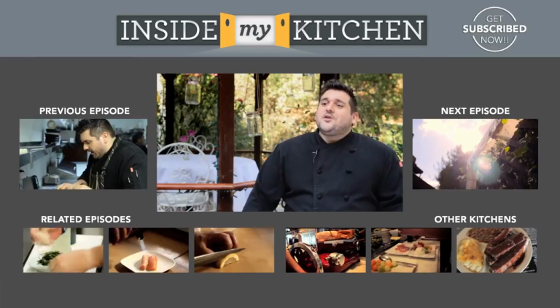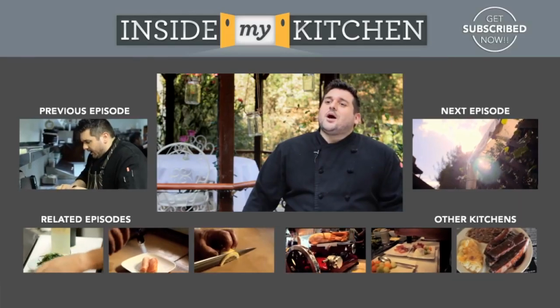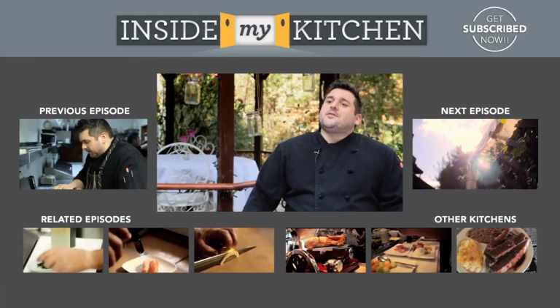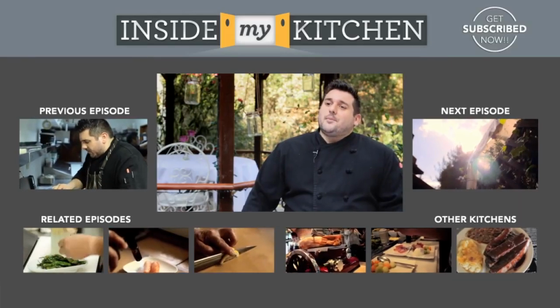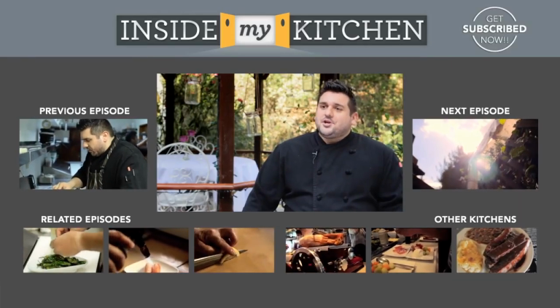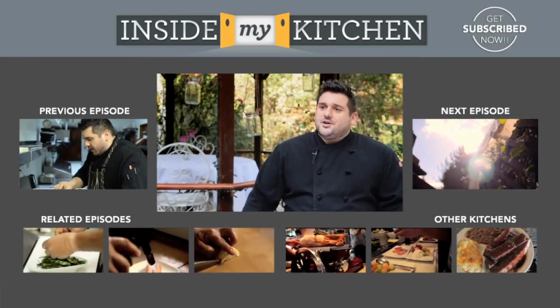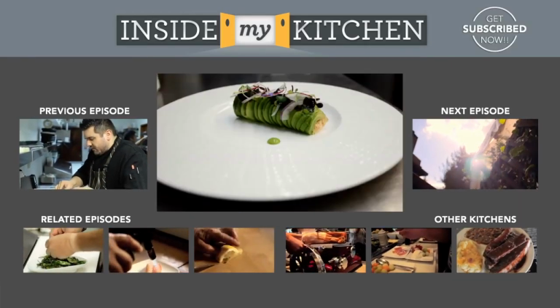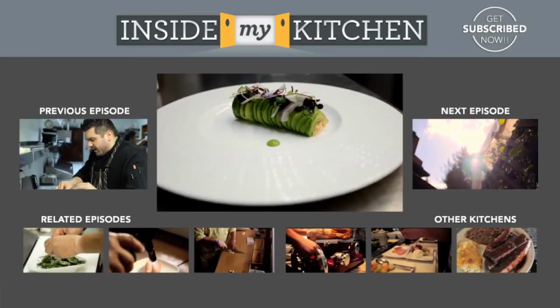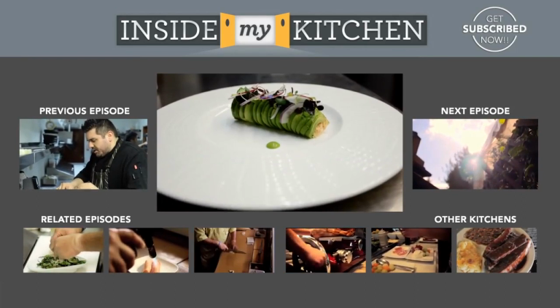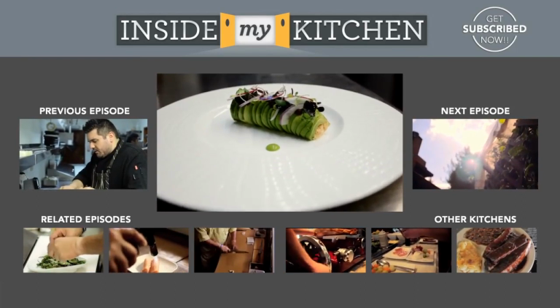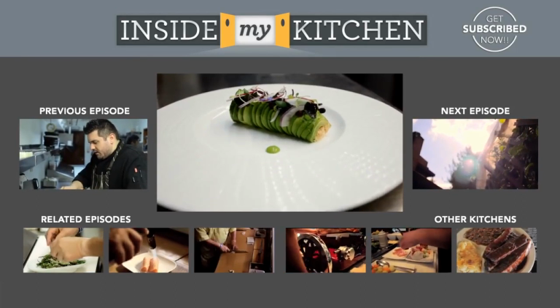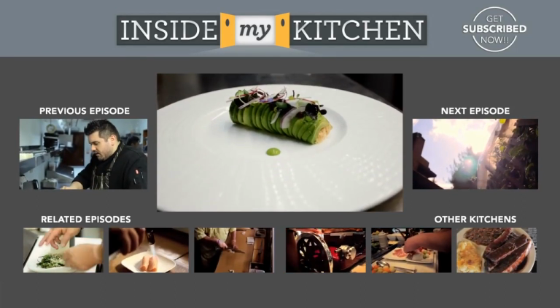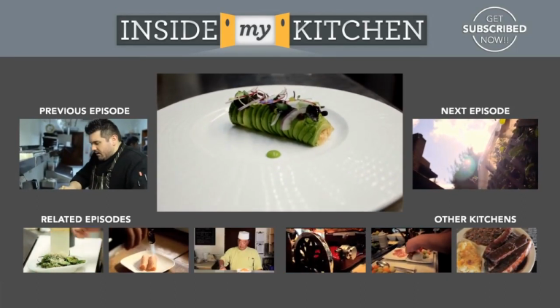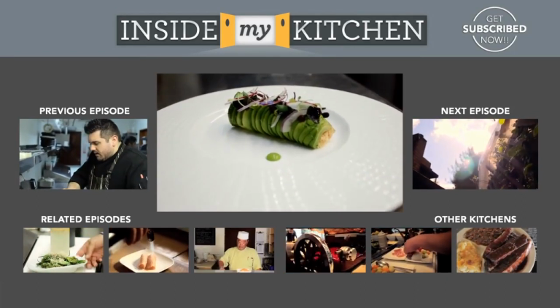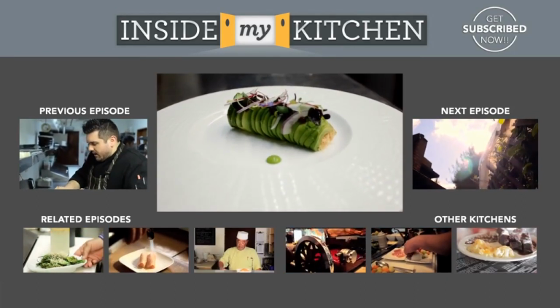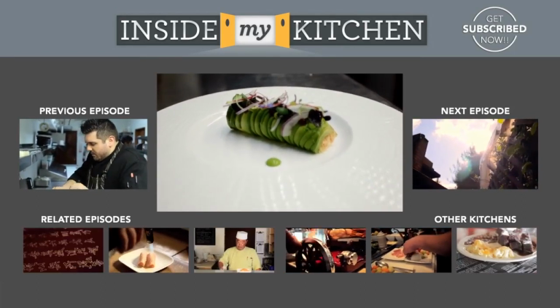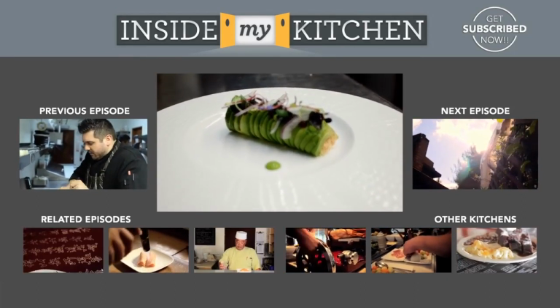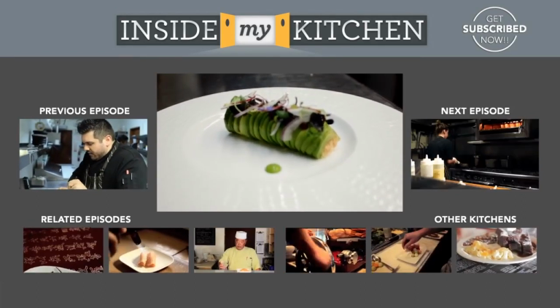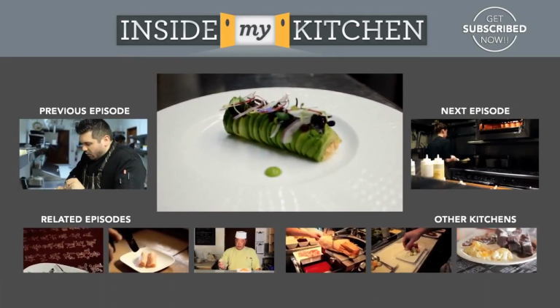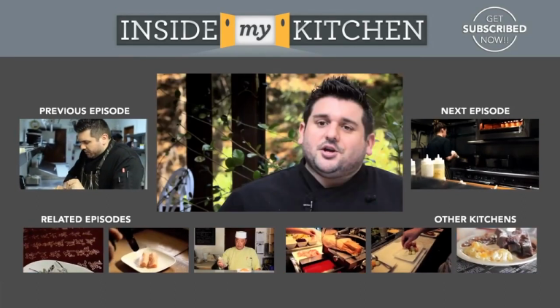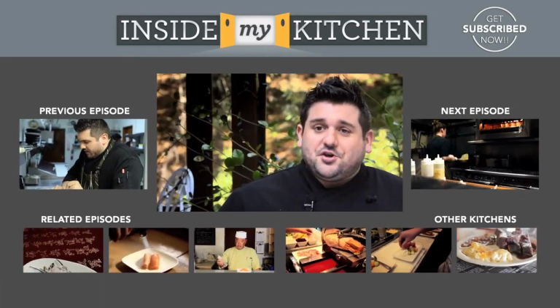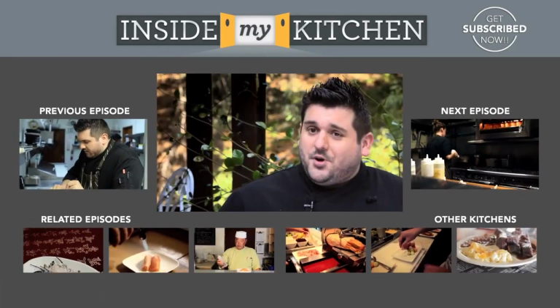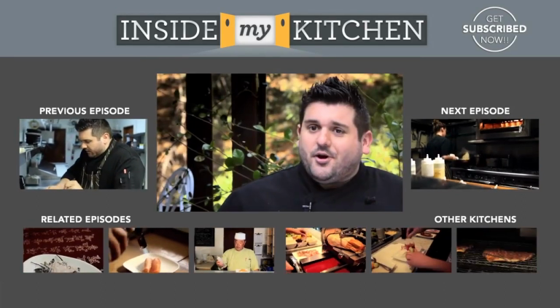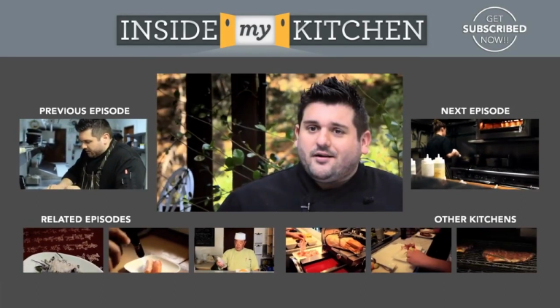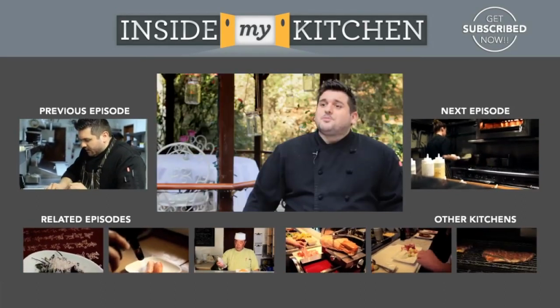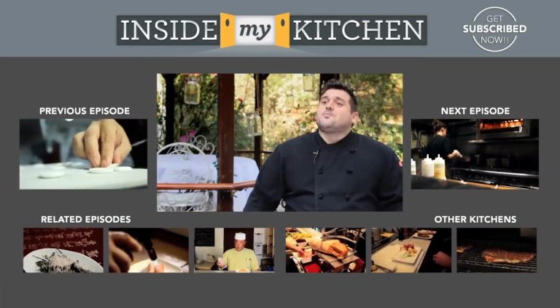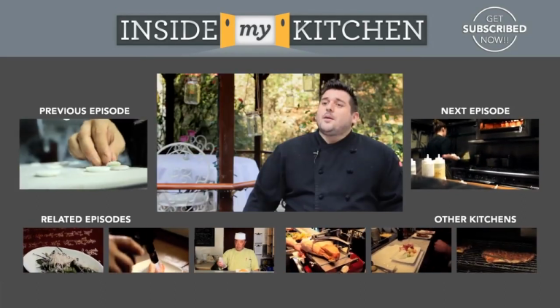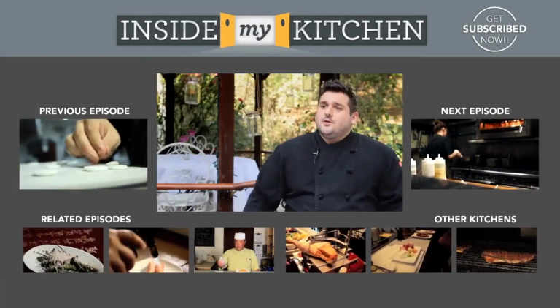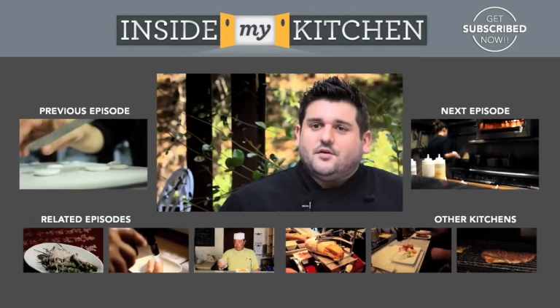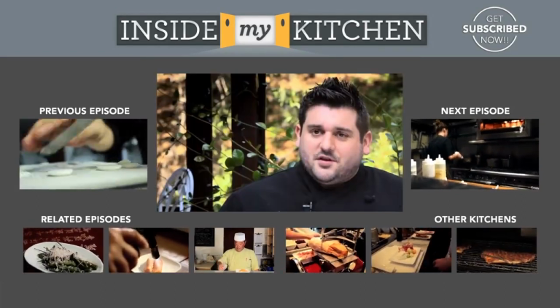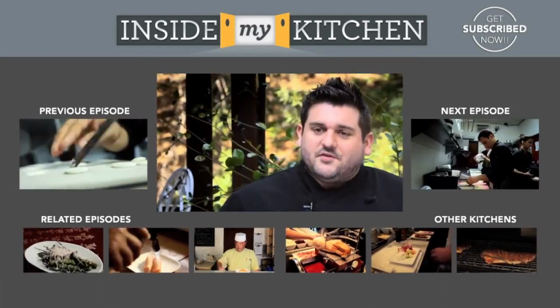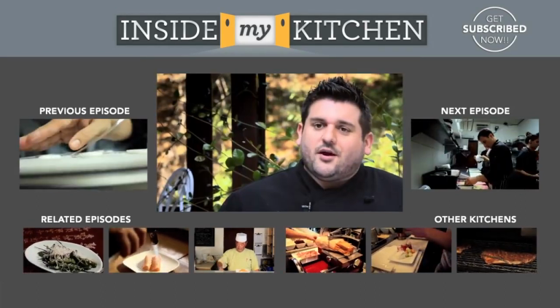Thank you for coming inside my kitchen. And that's how to make the avocado crab with ponzu fluid gel and shiso pea puree. I'm Chef Brad Miller of the Inner 7th Ray.